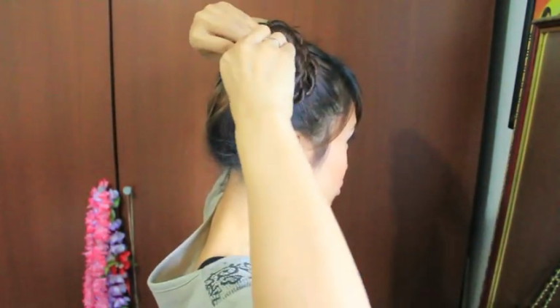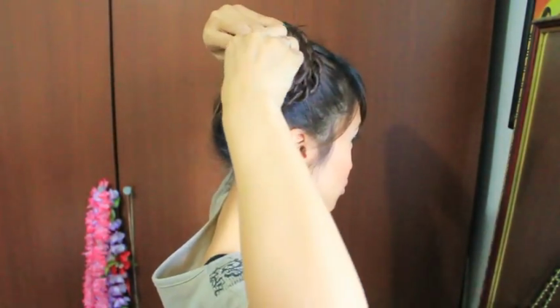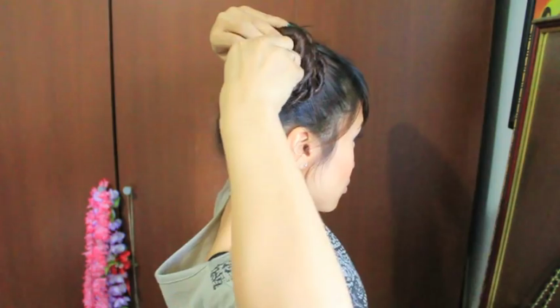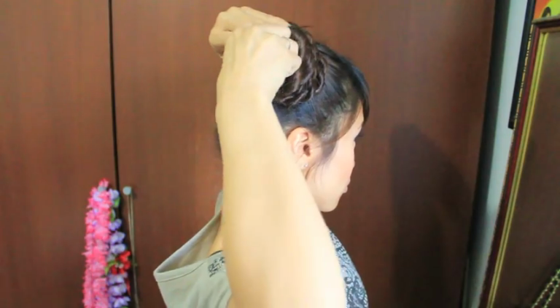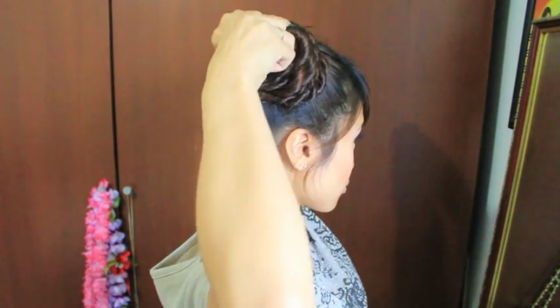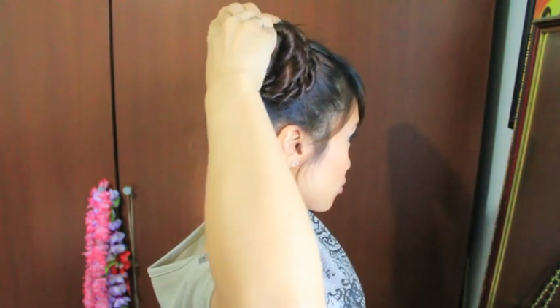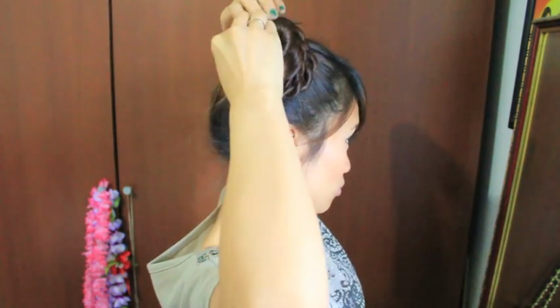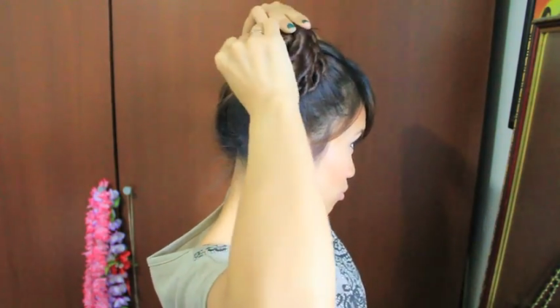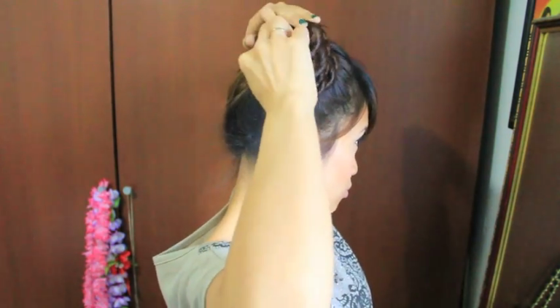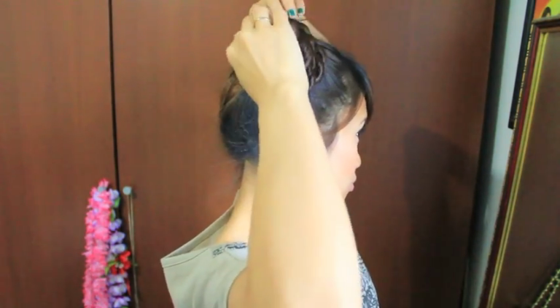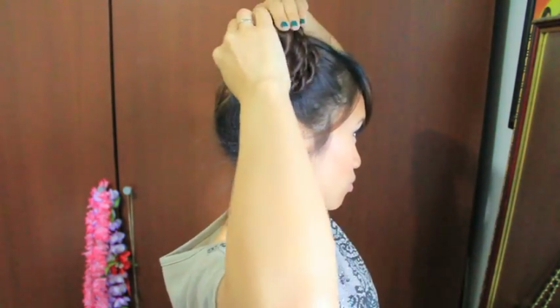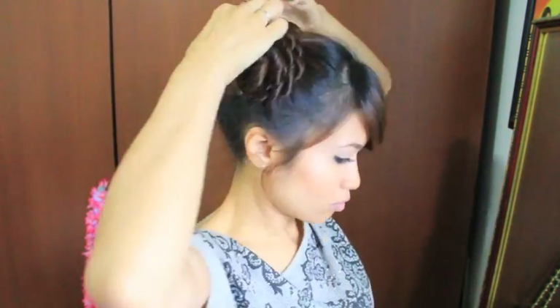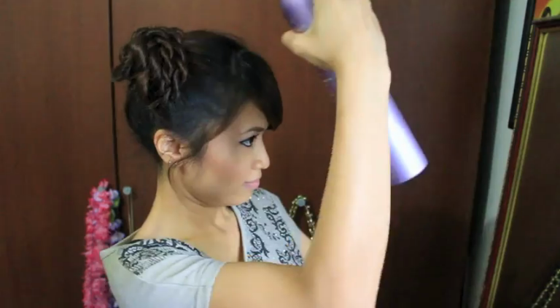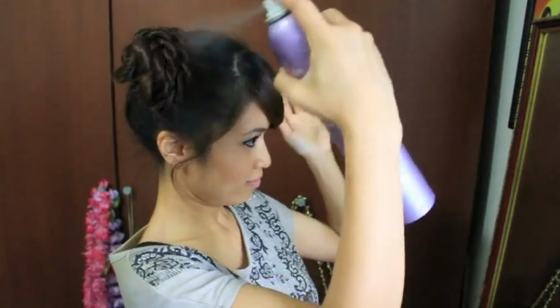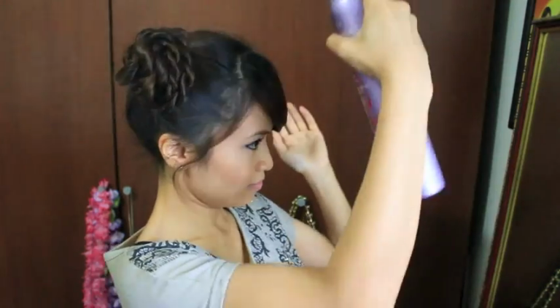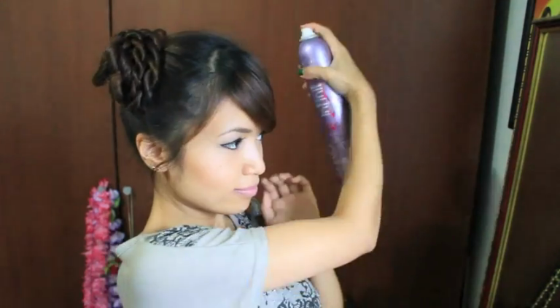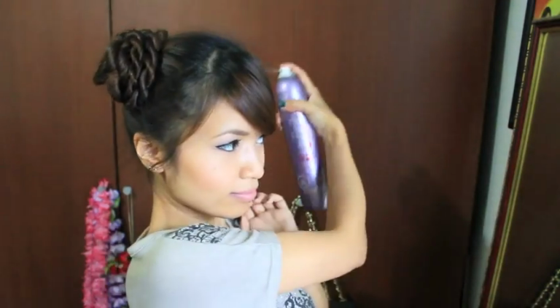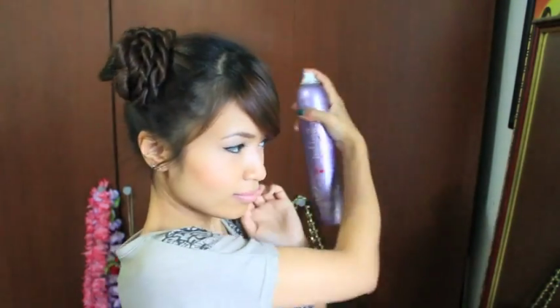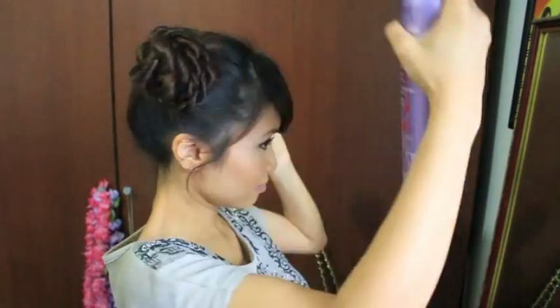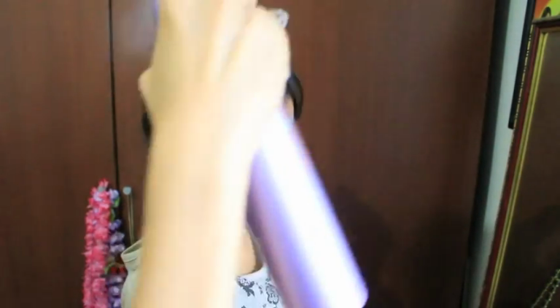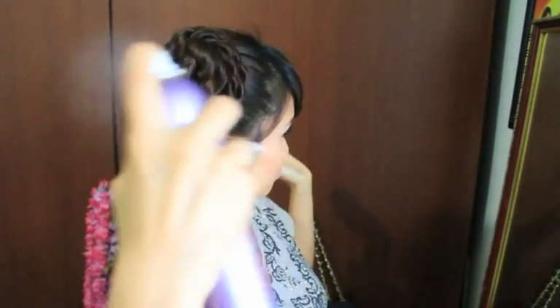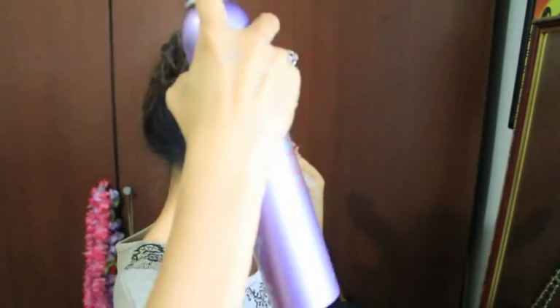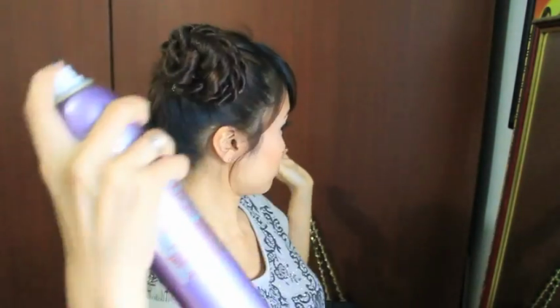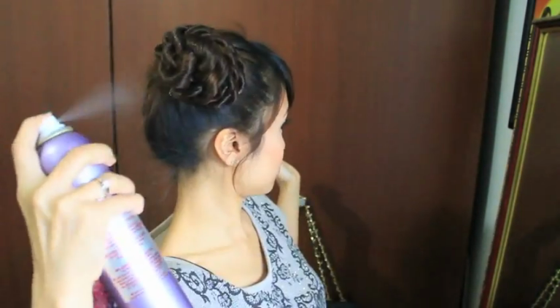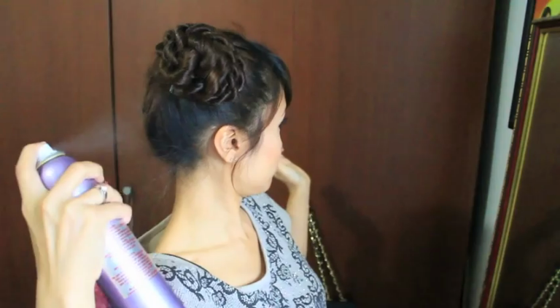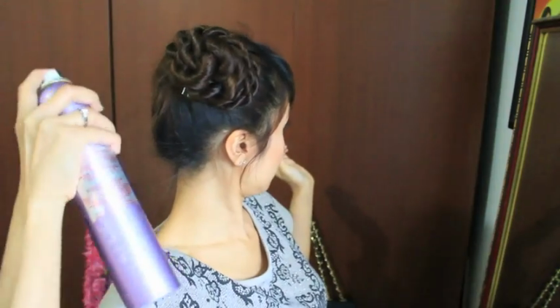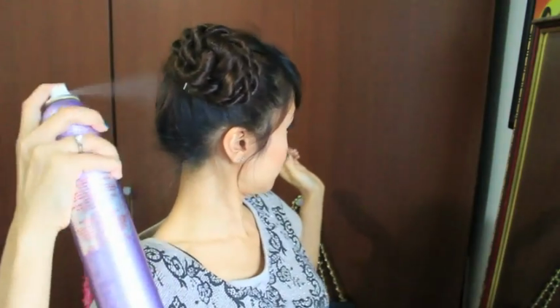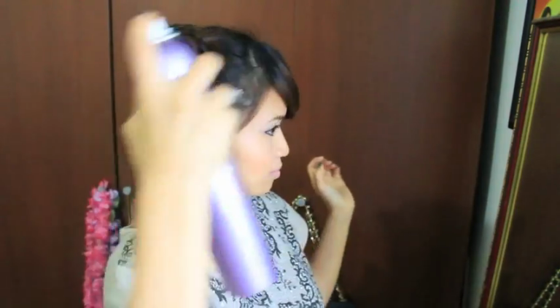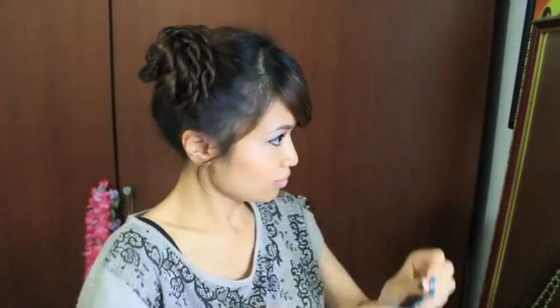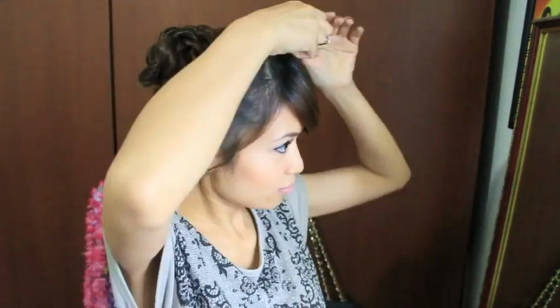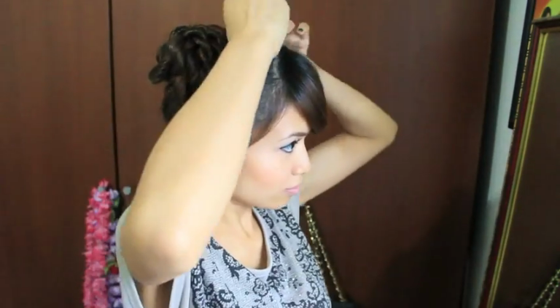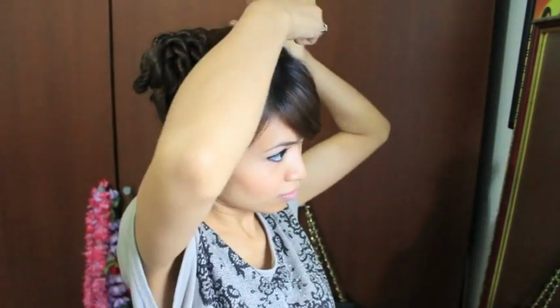This creates a beautiful flower shape. To keep the hairstyle polished, use hair spray and comb down the flyaways.